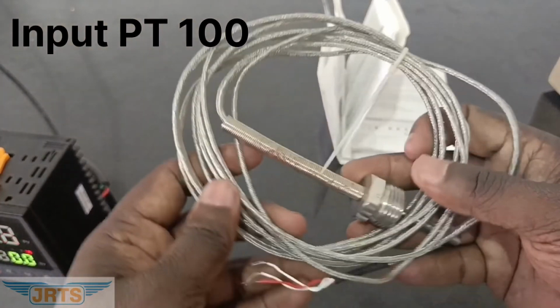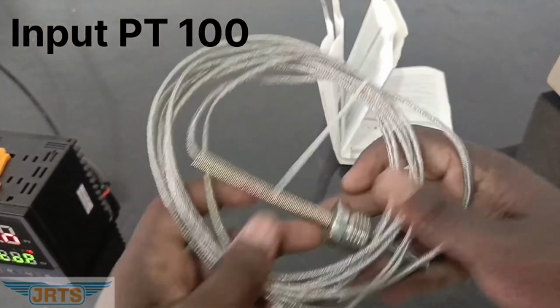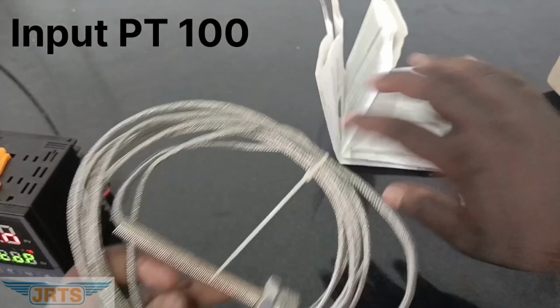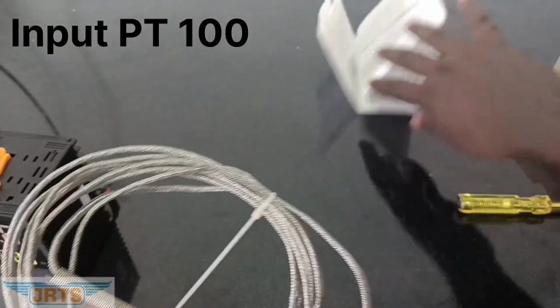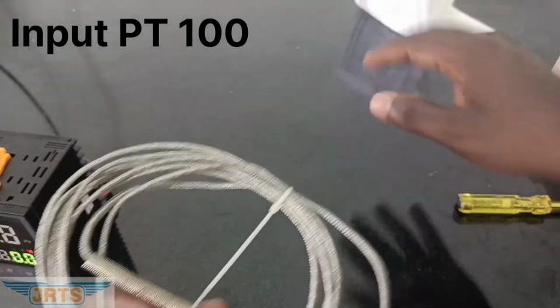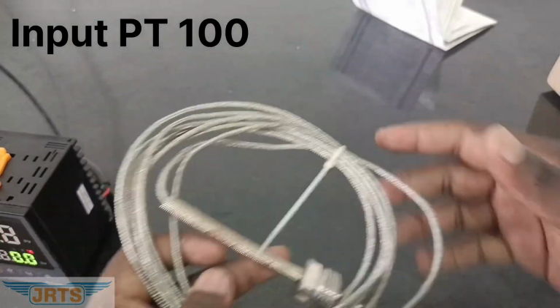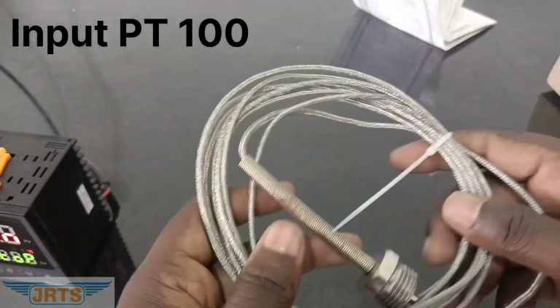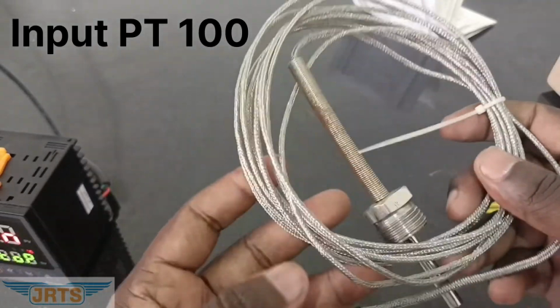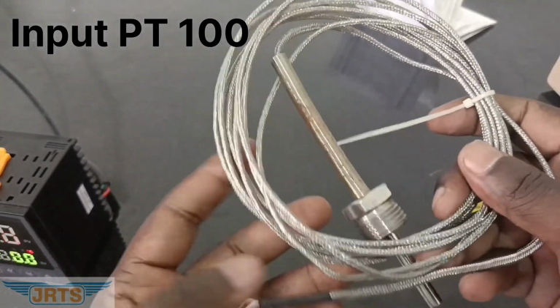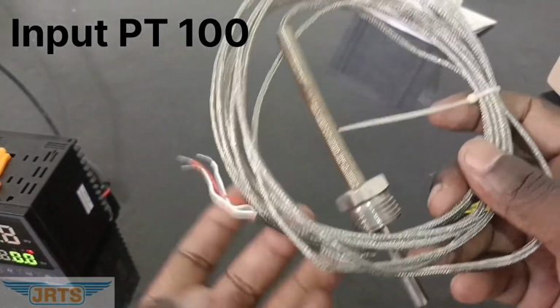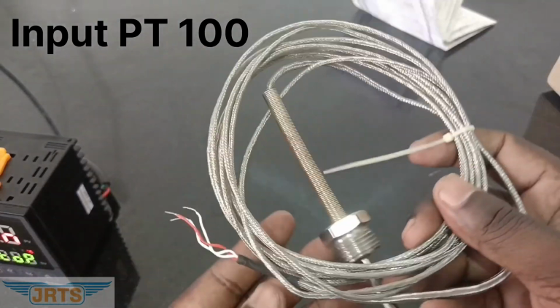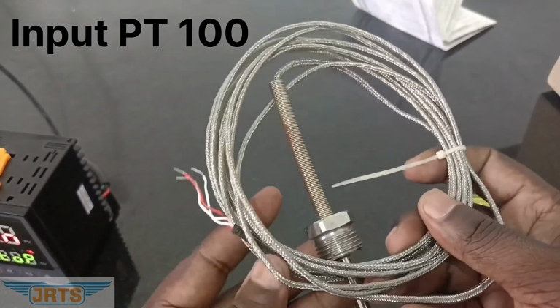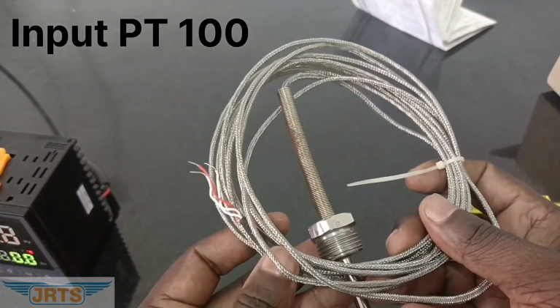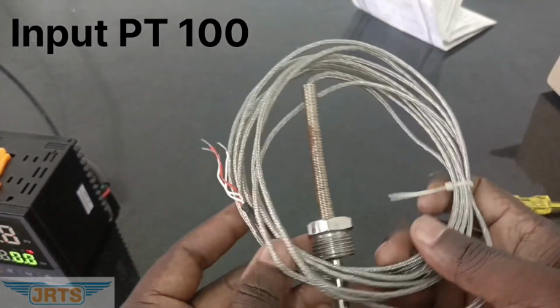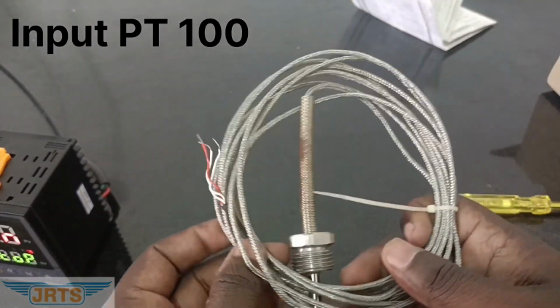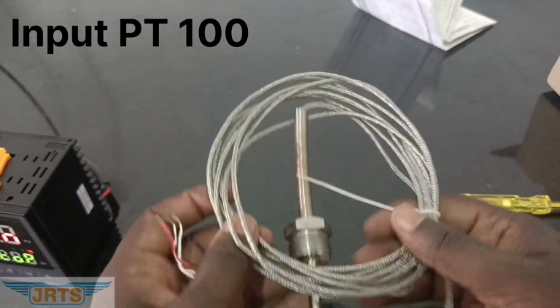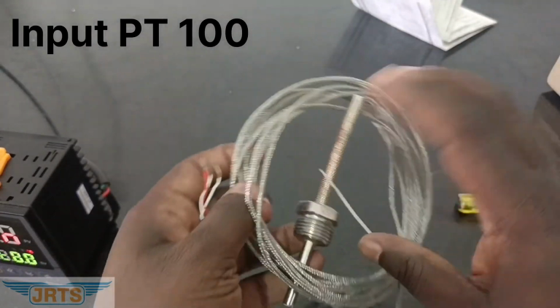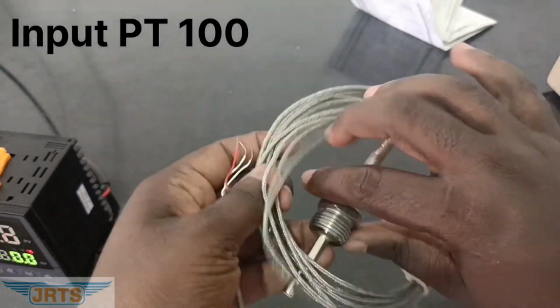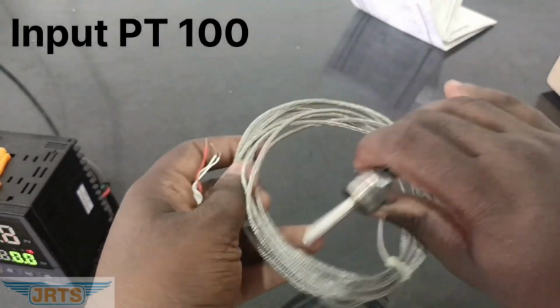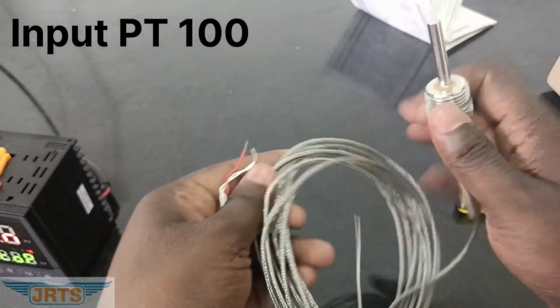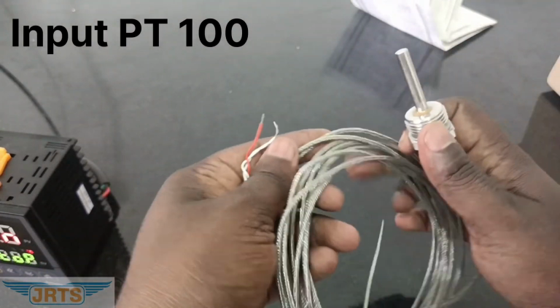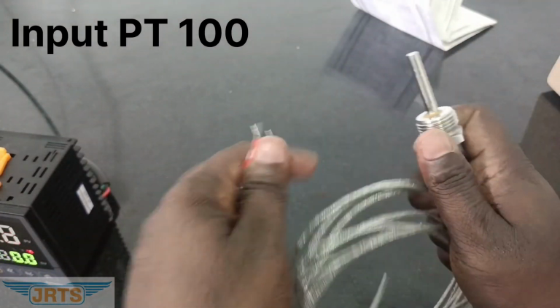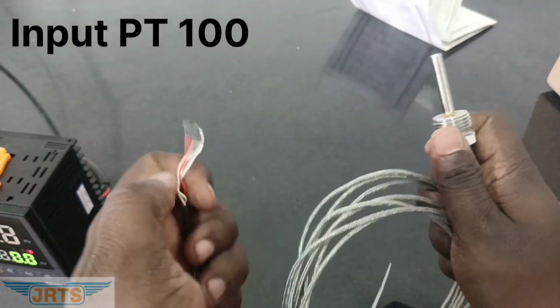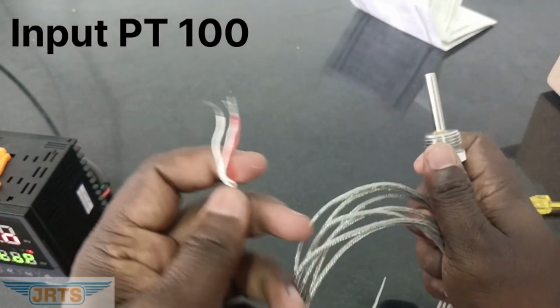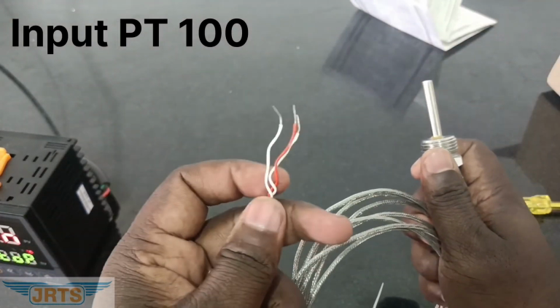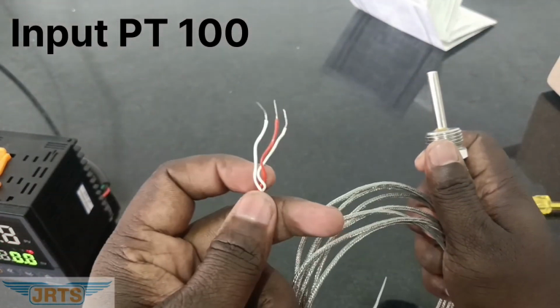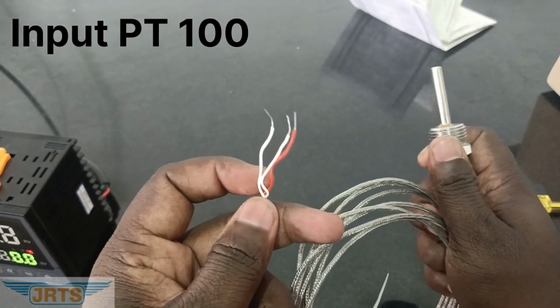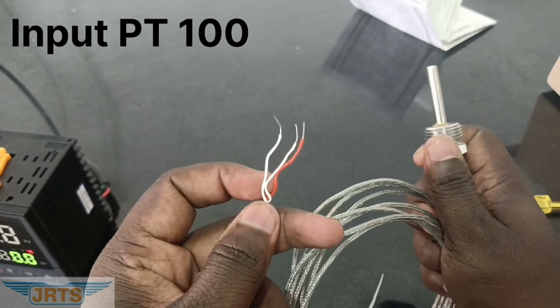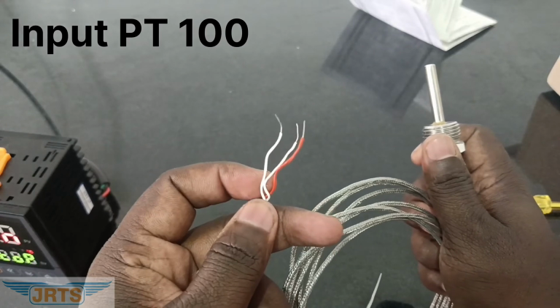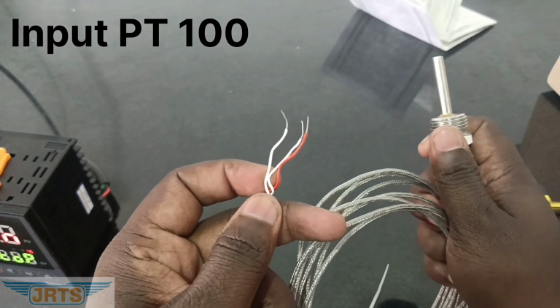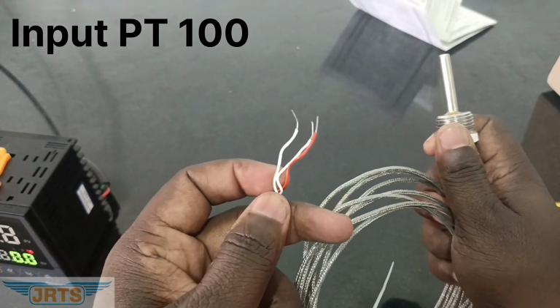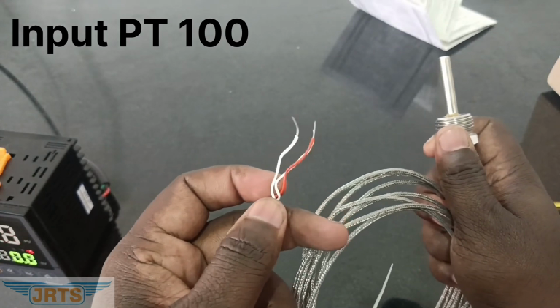Now we are going to connect the RTD sensor. It's a PT100 3-wire RTD sensor.